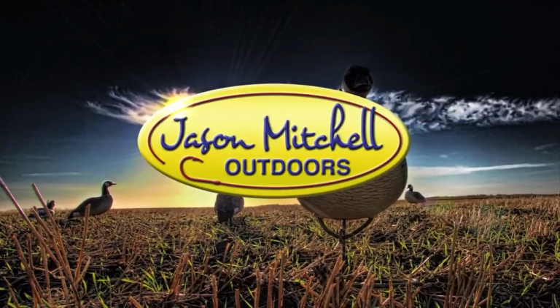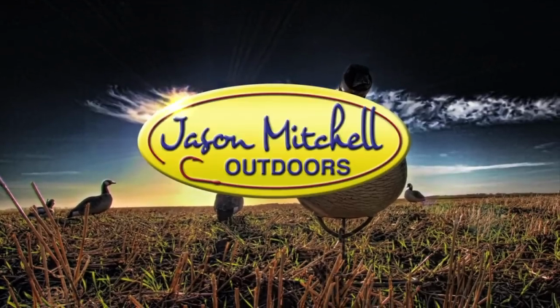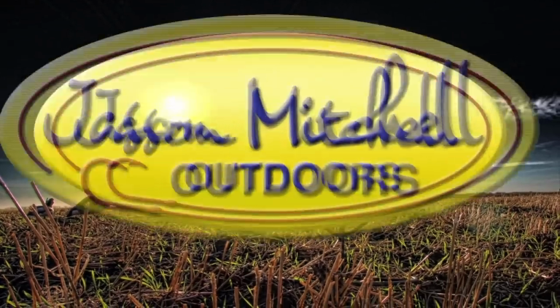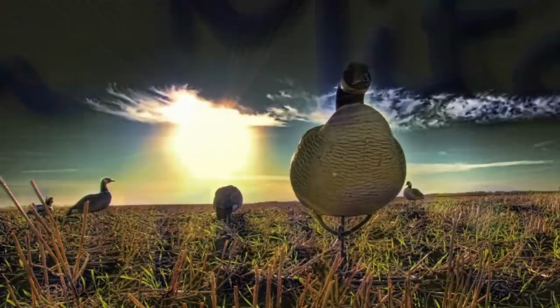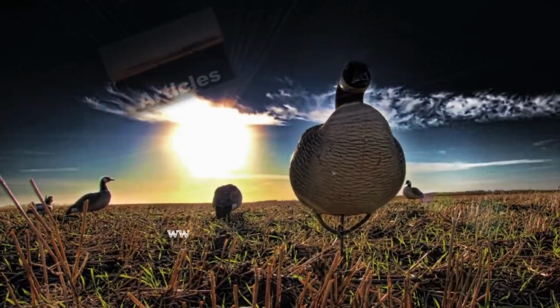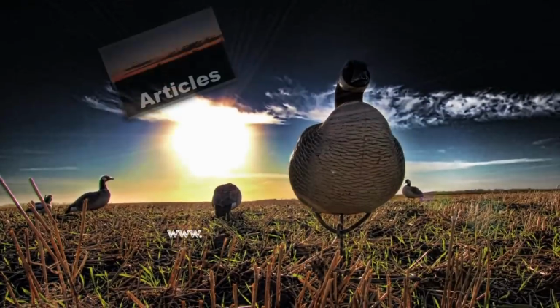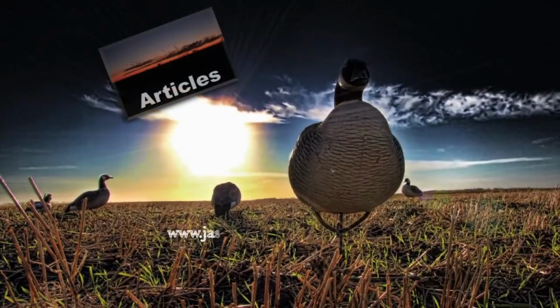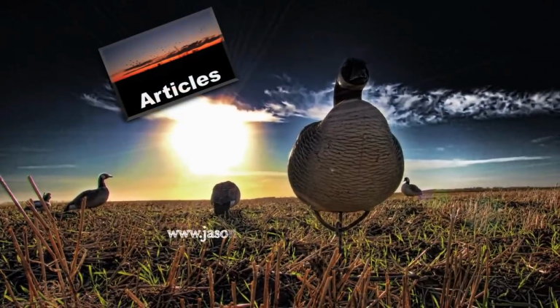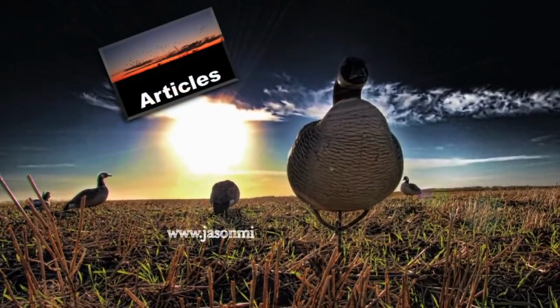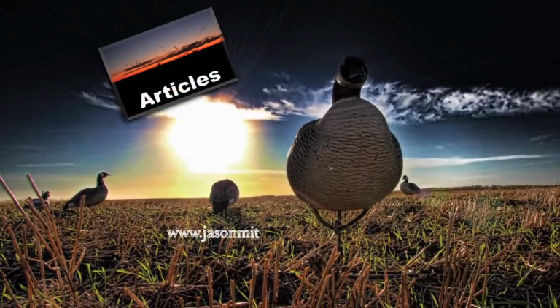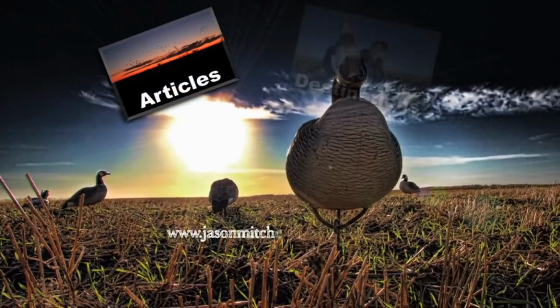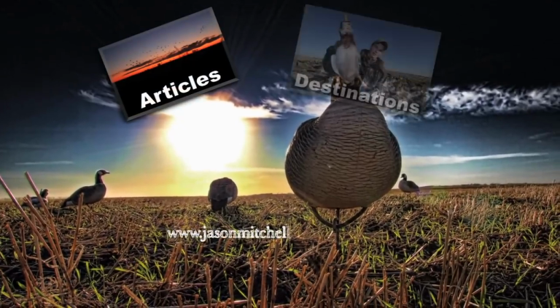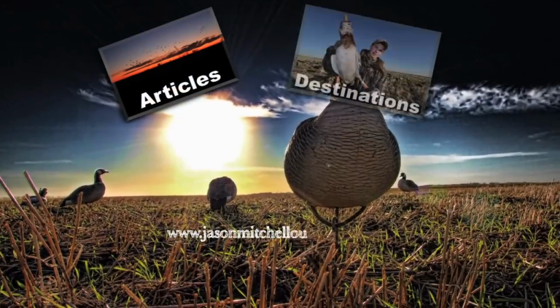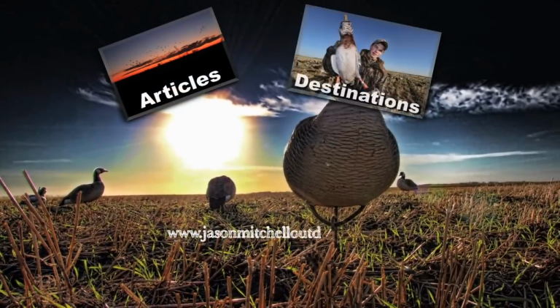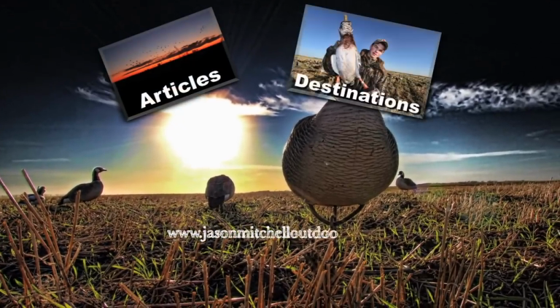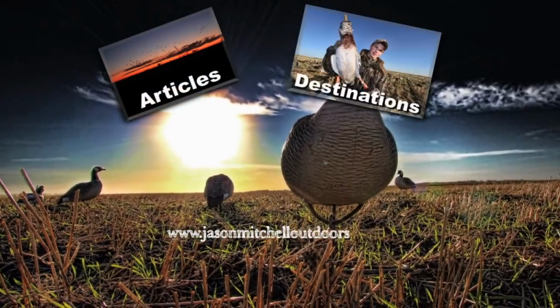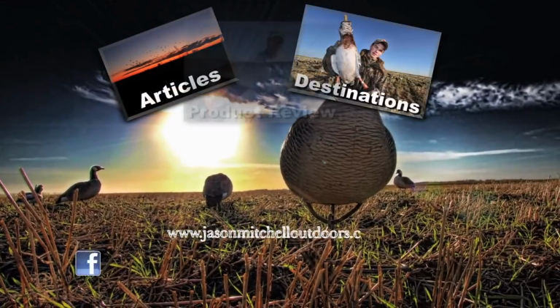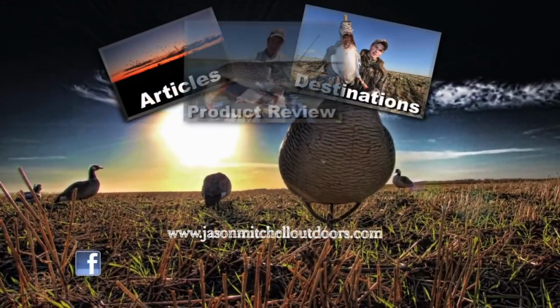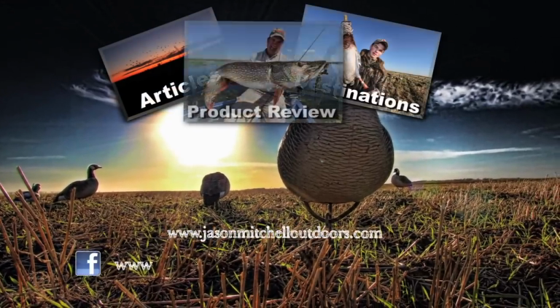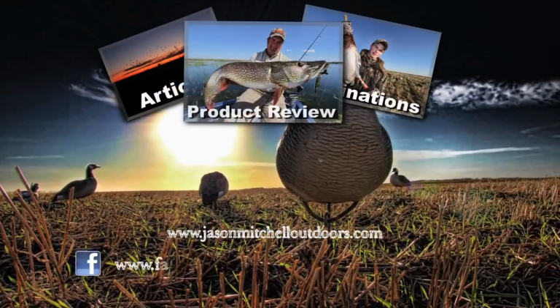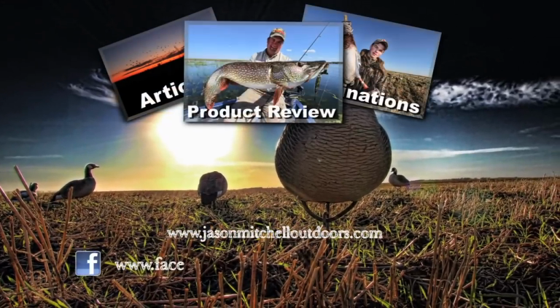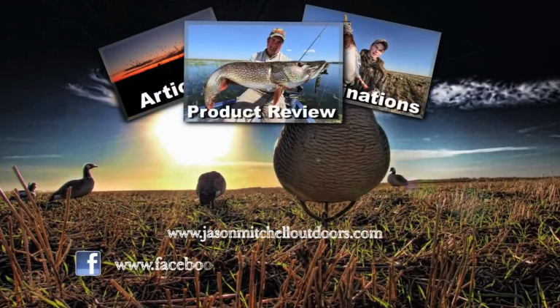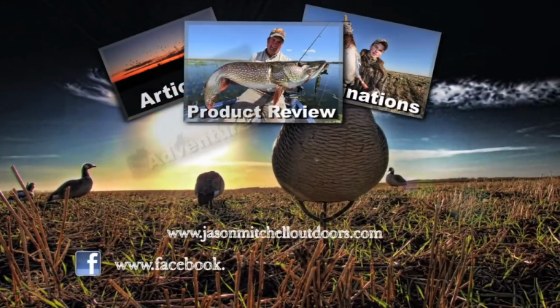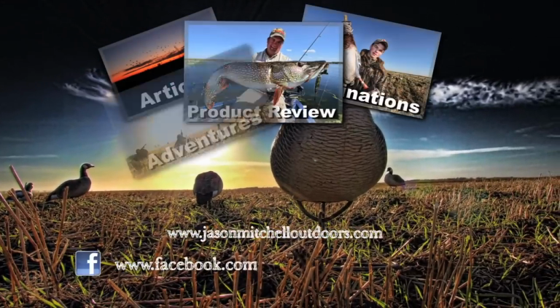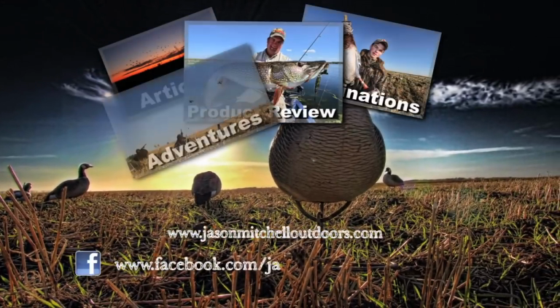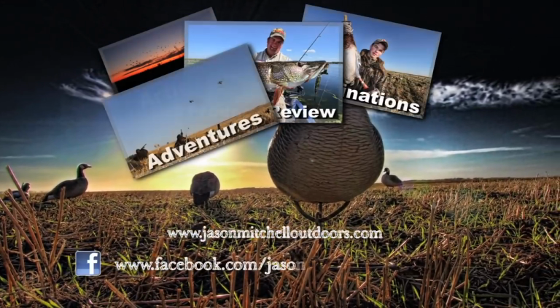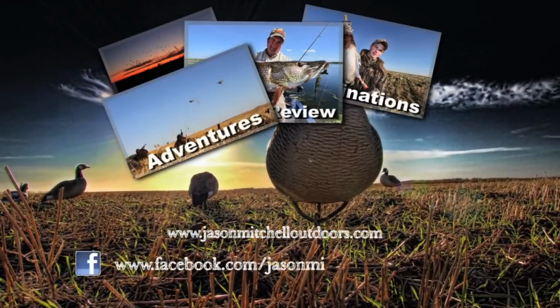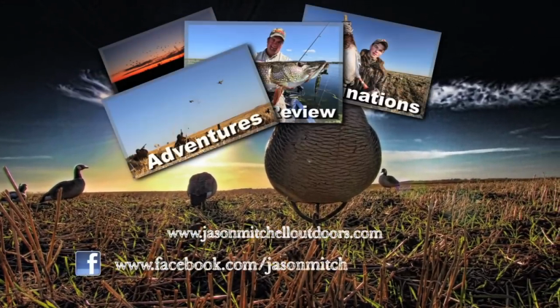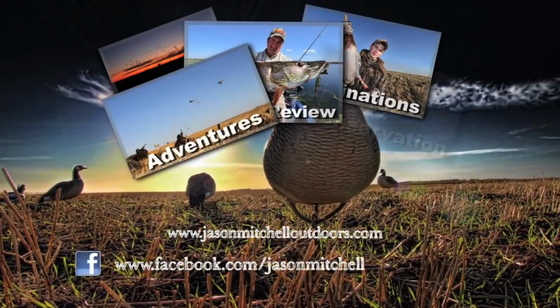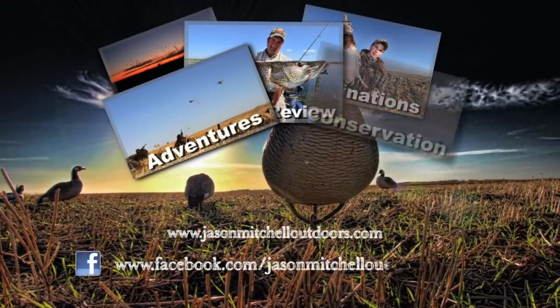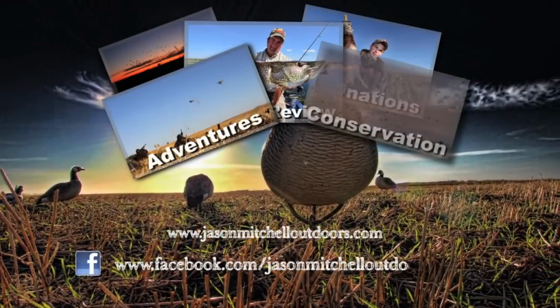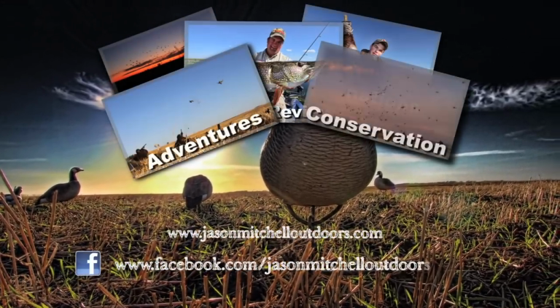Follow Jason Mitchell Outdoors online at JasonMitchellOutdoors.com or become a fan on Facebook.